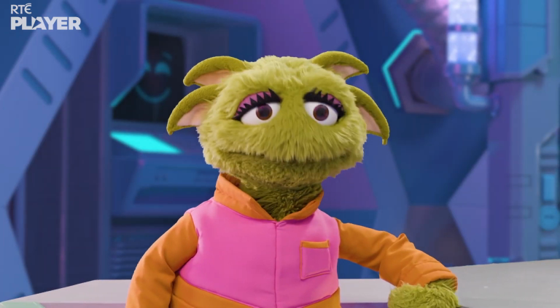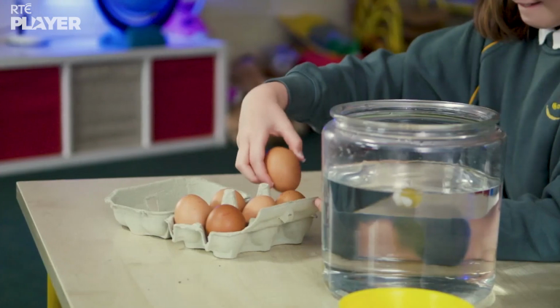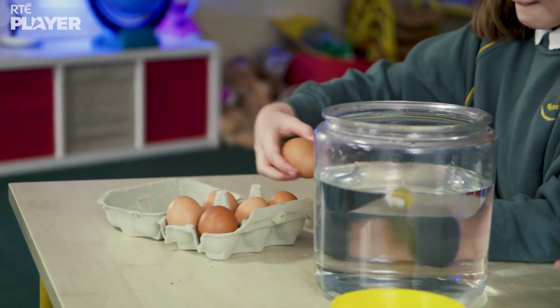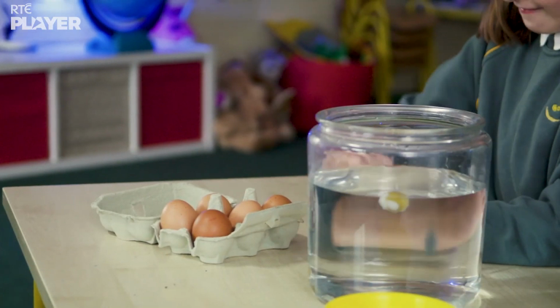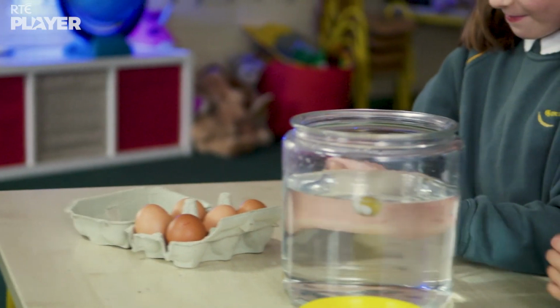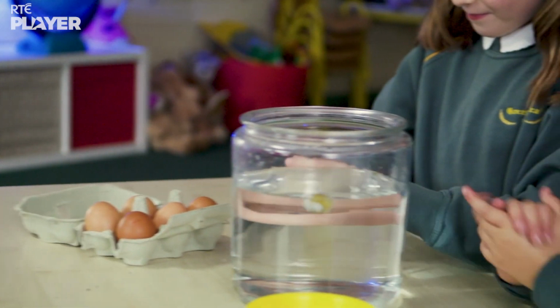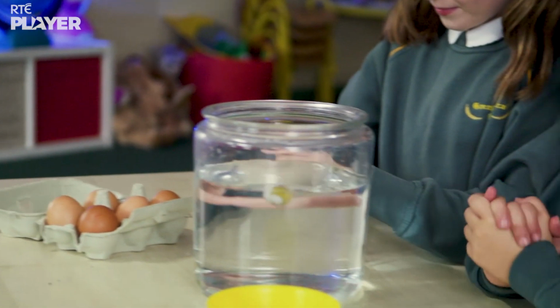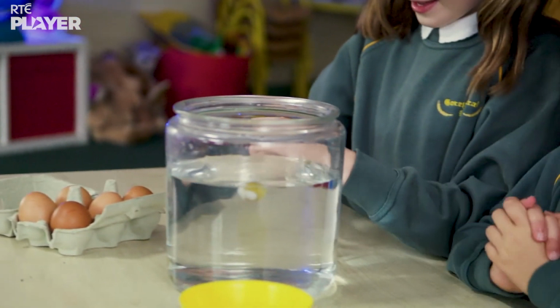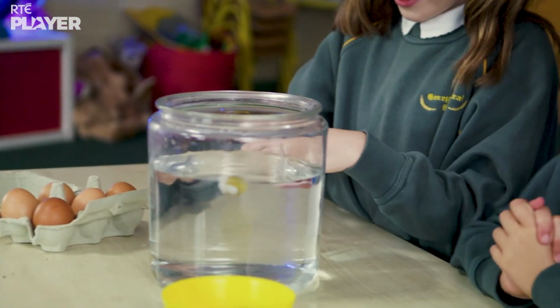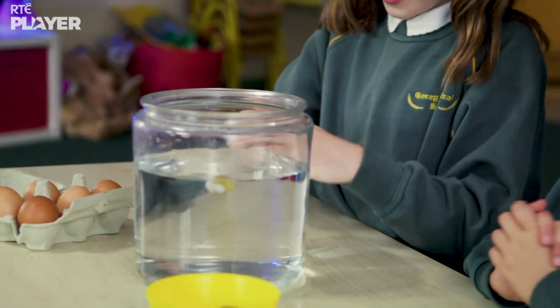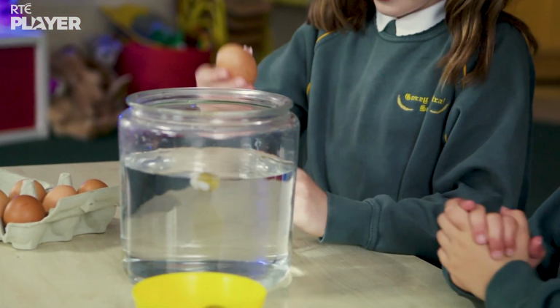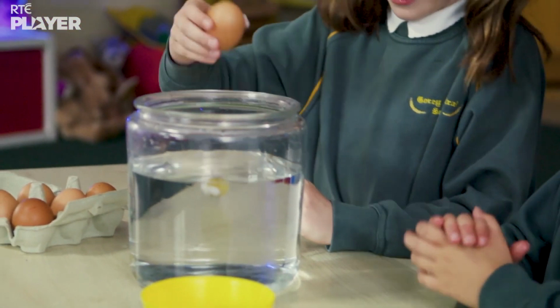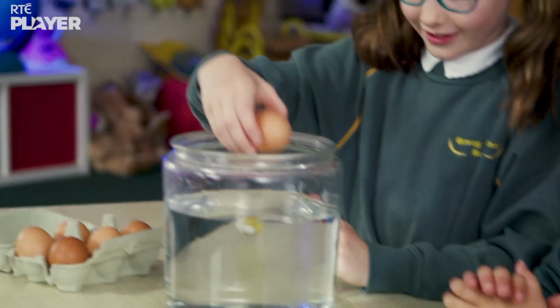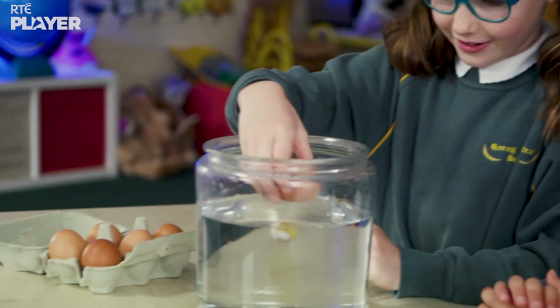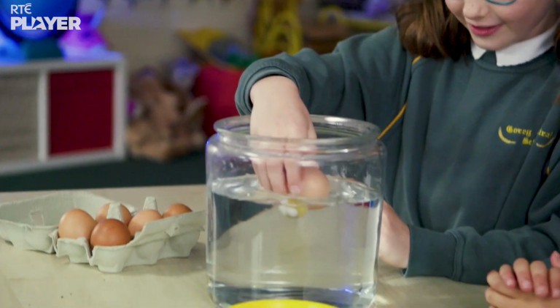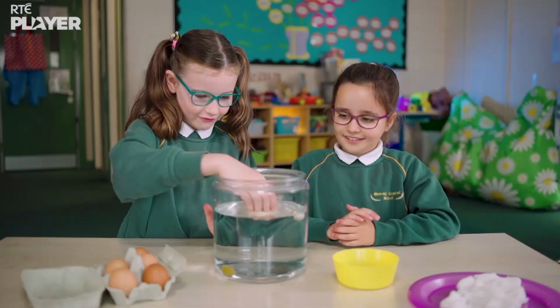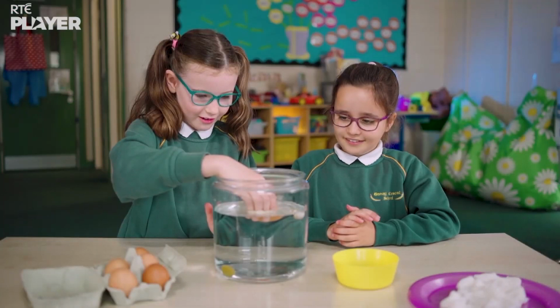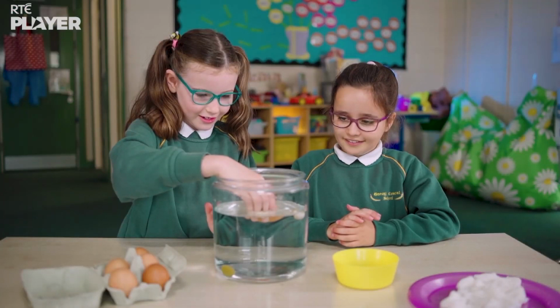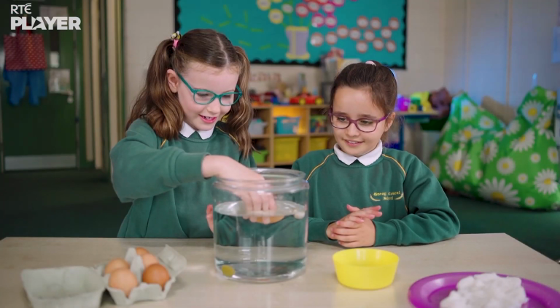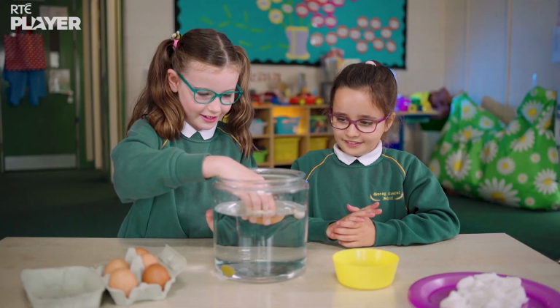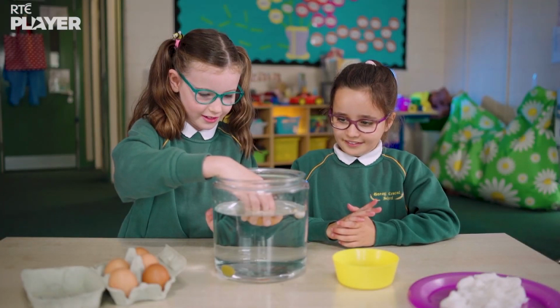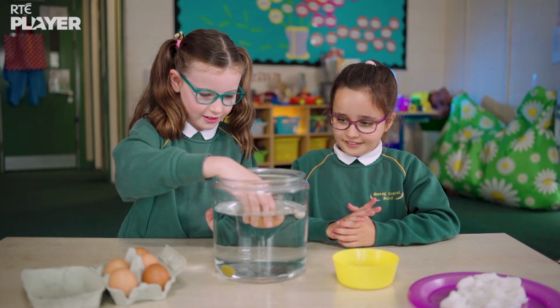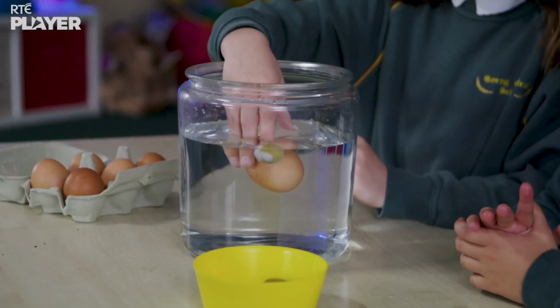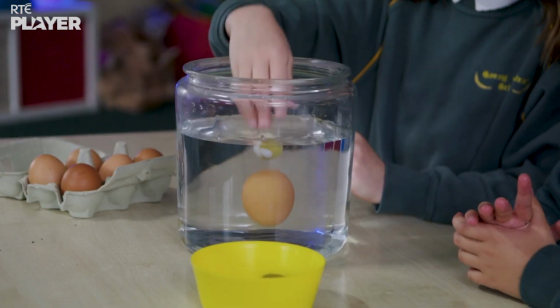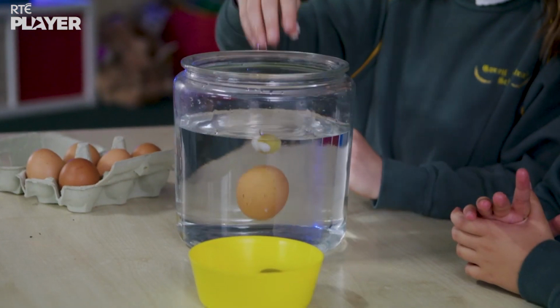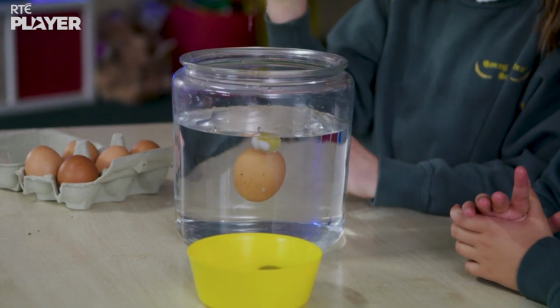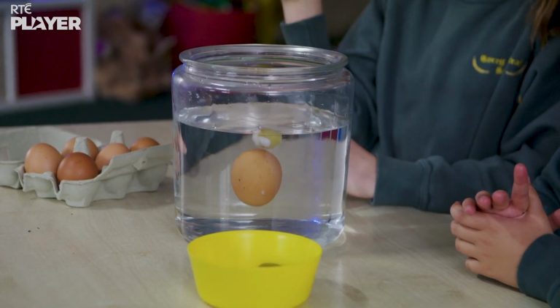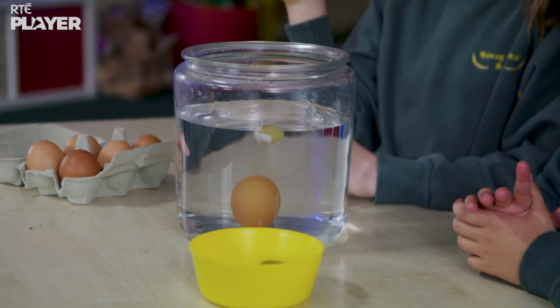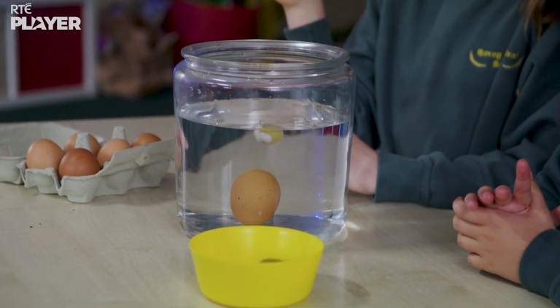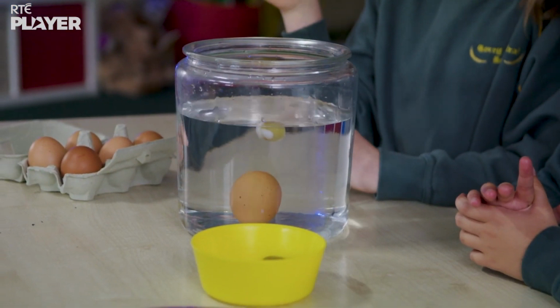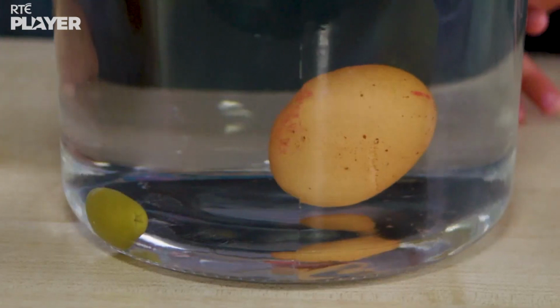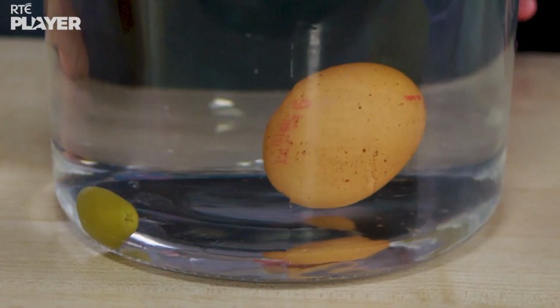First, they're going to drop an egg in the water. Very gently. And it sinks, yeah.